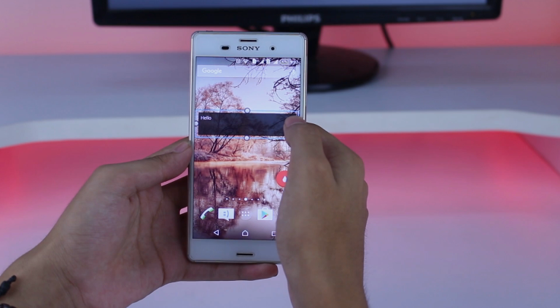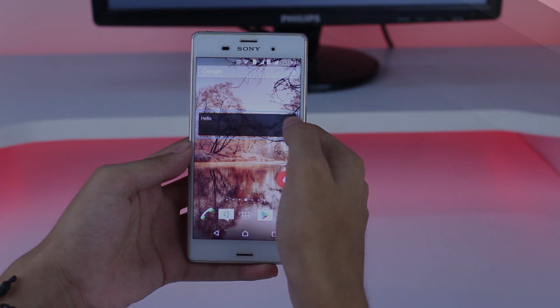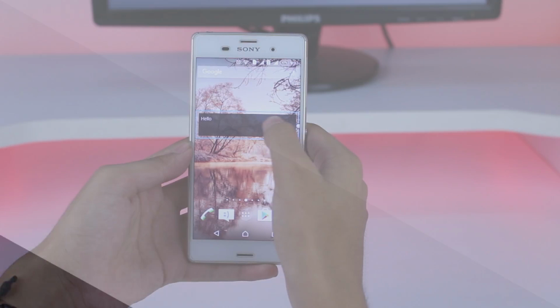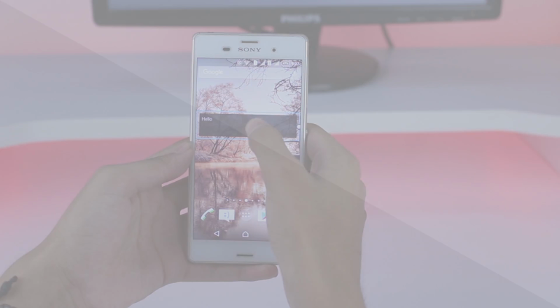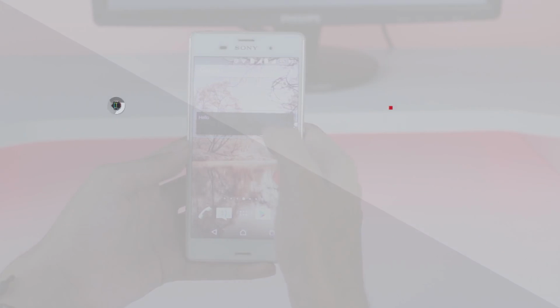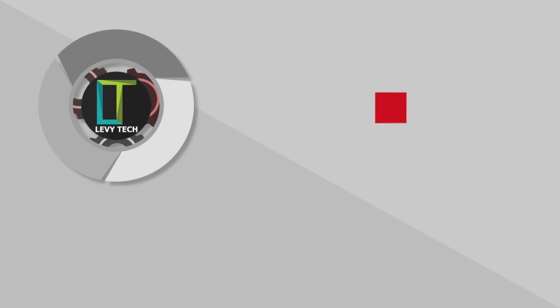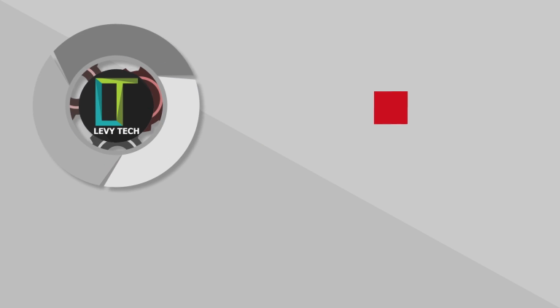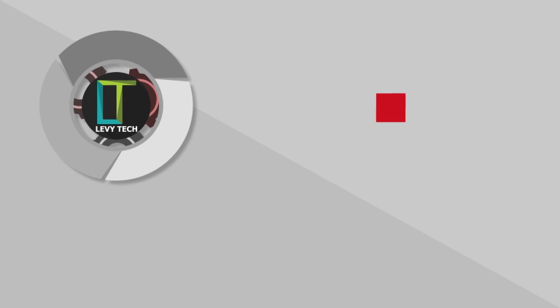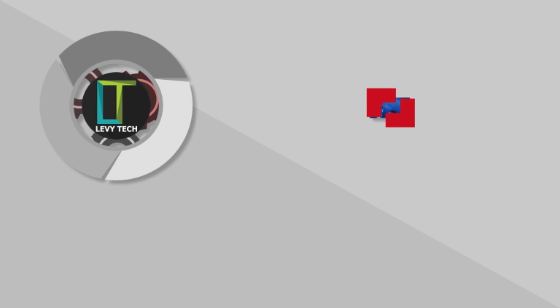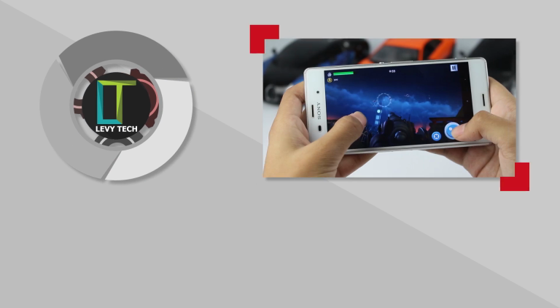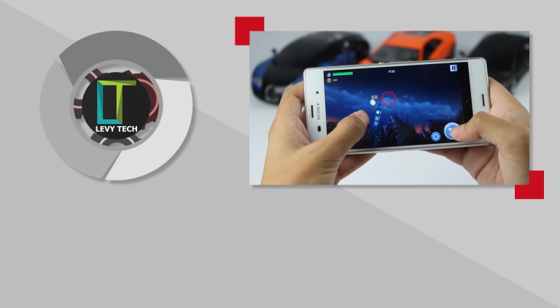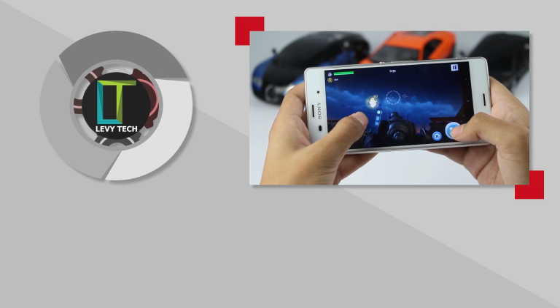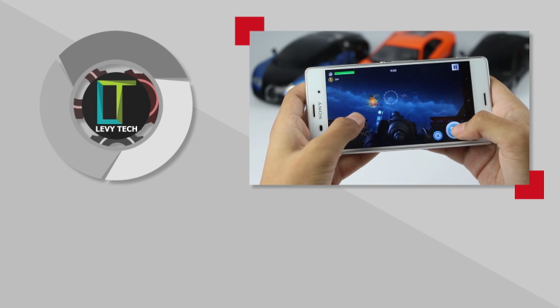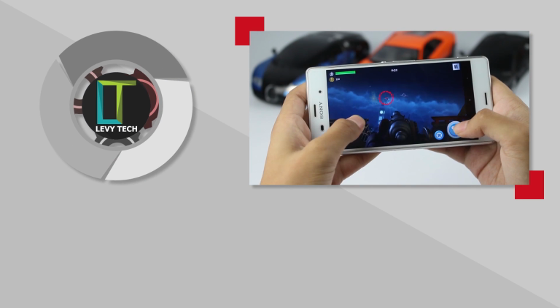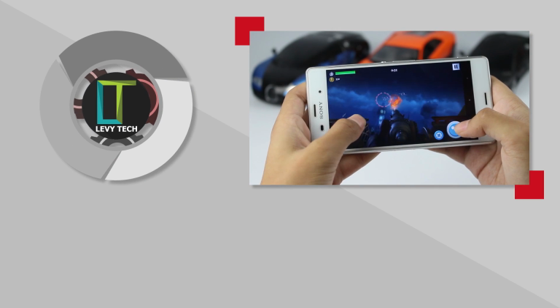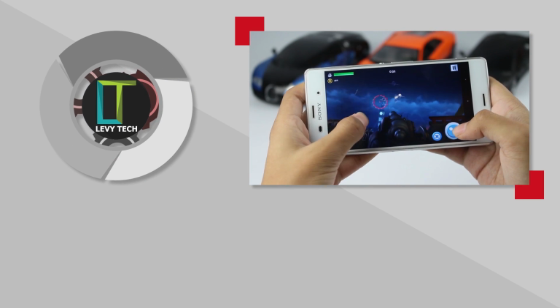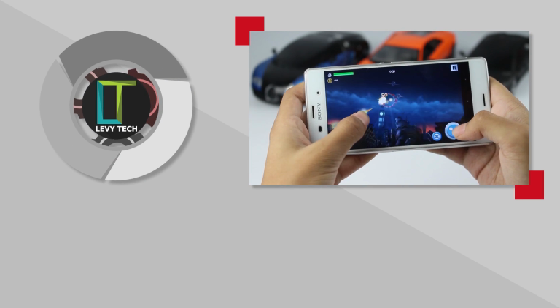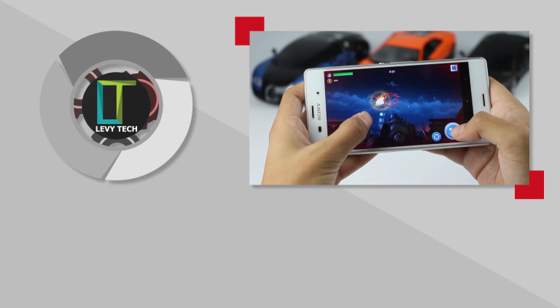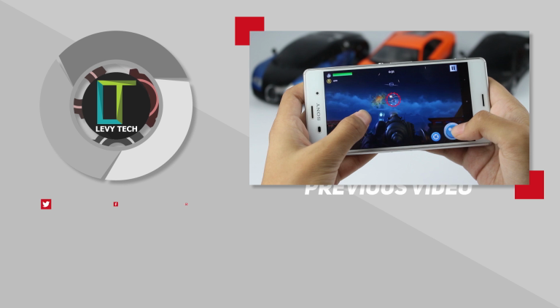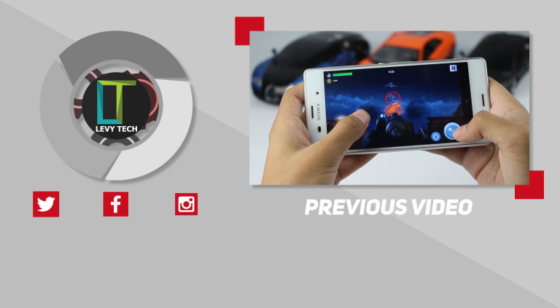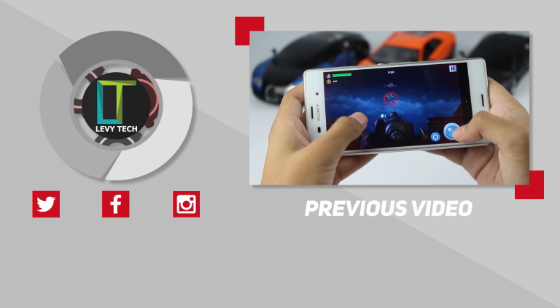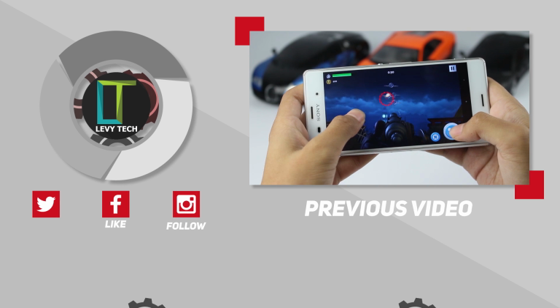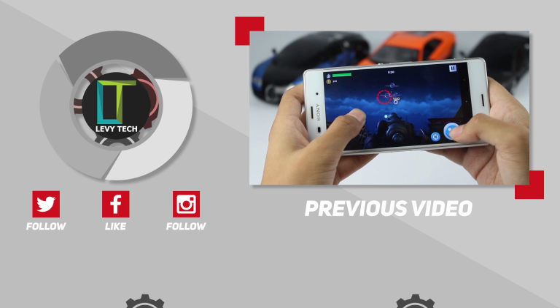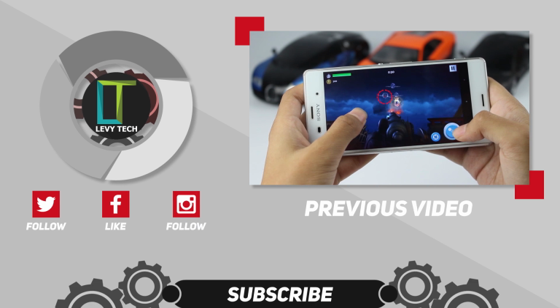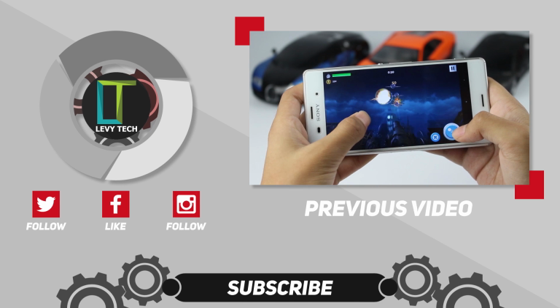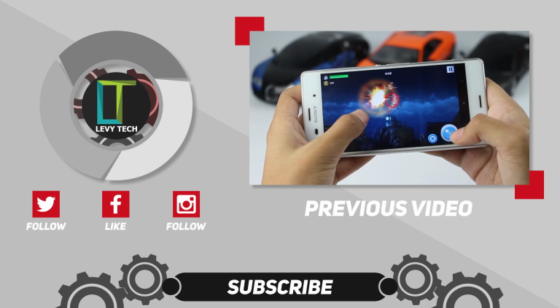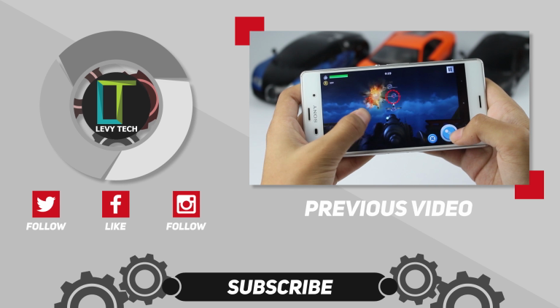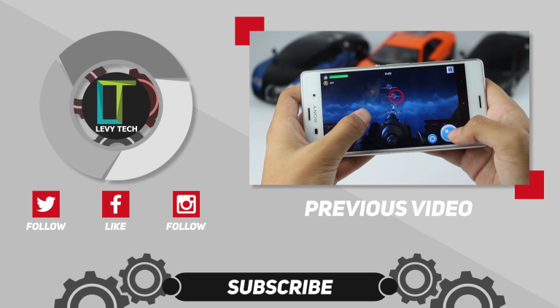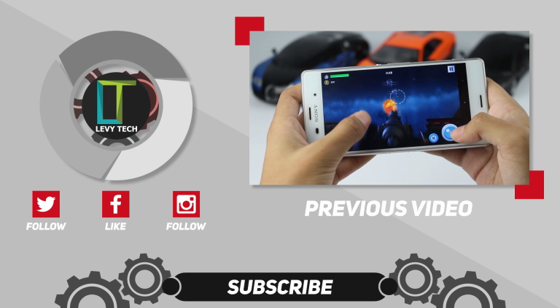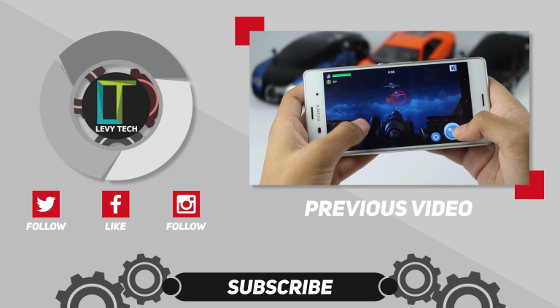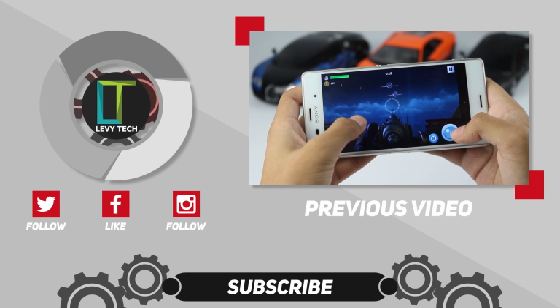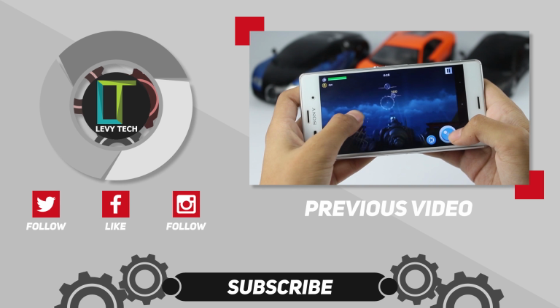That's it for this video guys, and if you like this kind of video please make sure you hit the like button and subscribe to my channel, and I'll catch you on the next one.